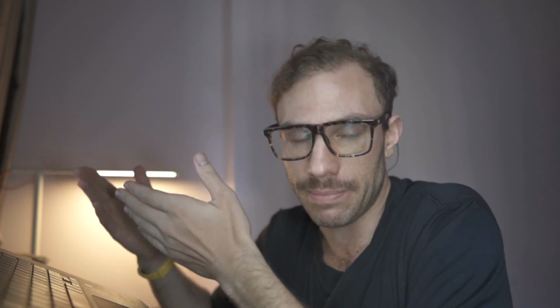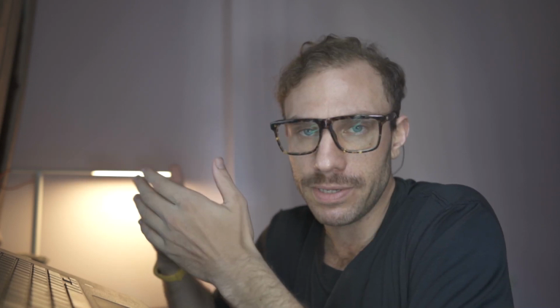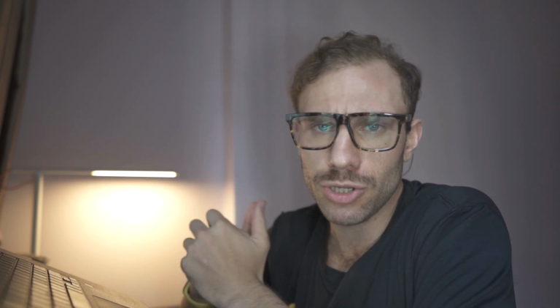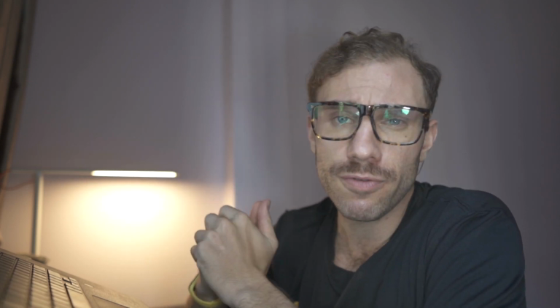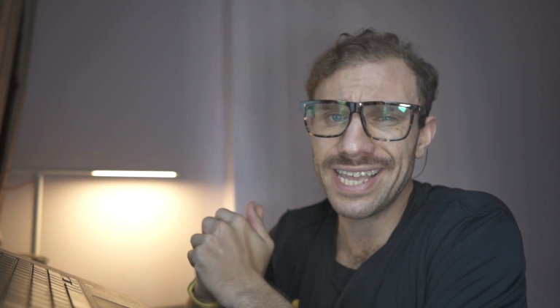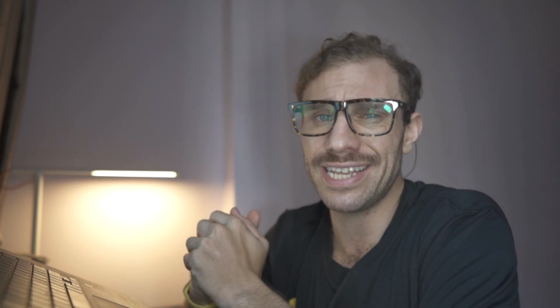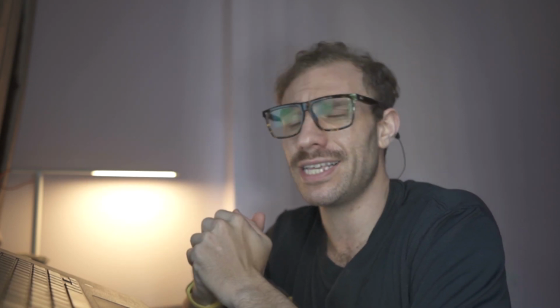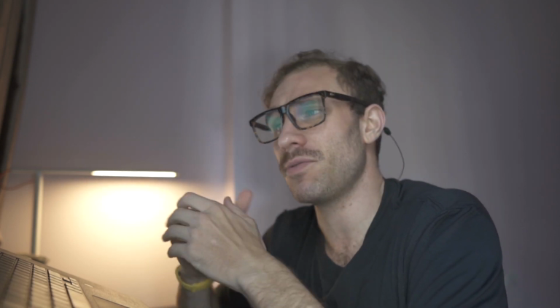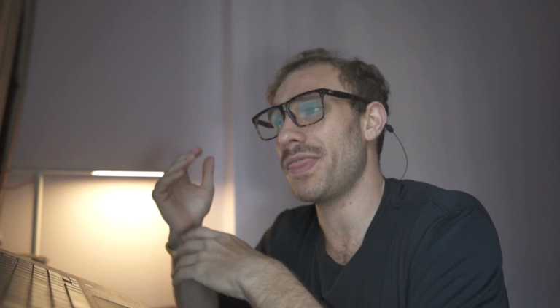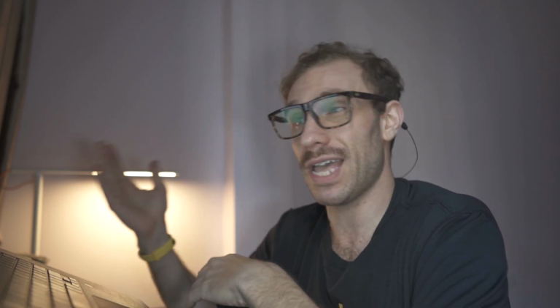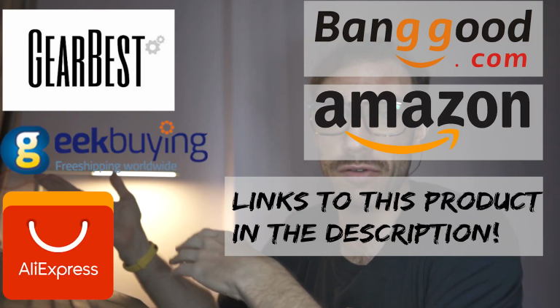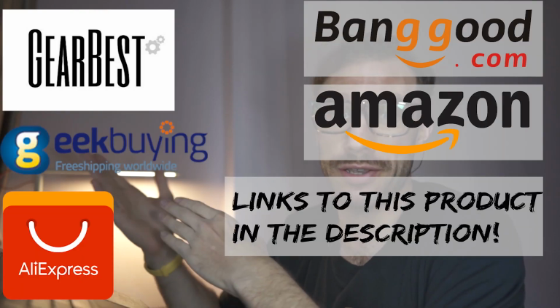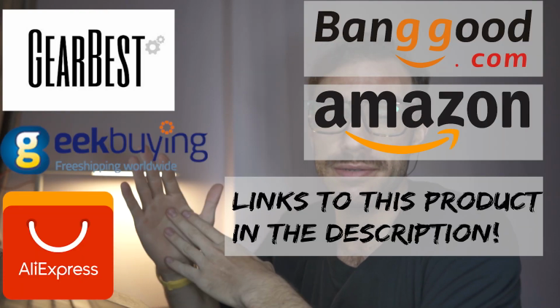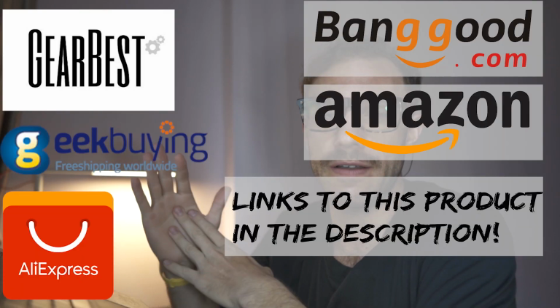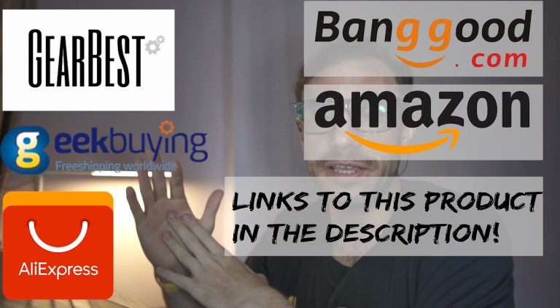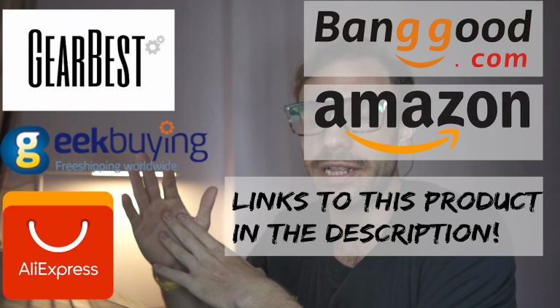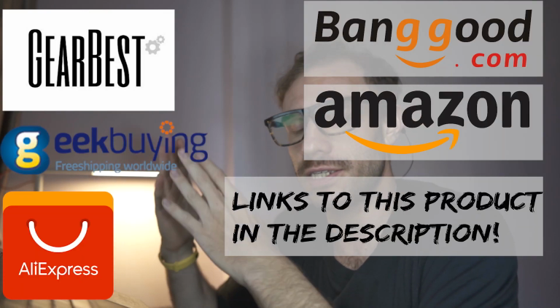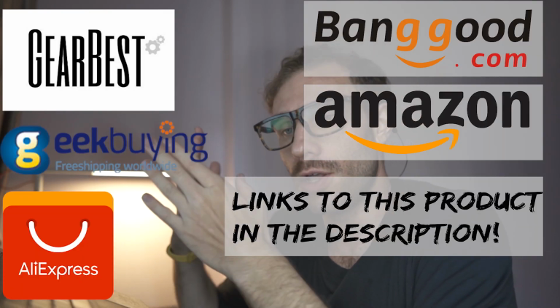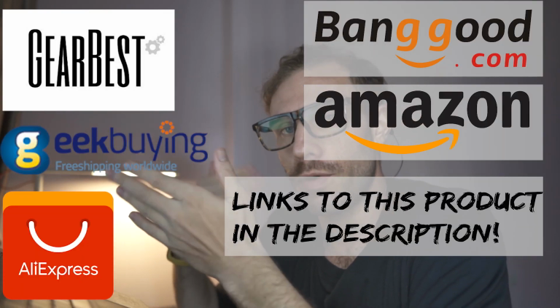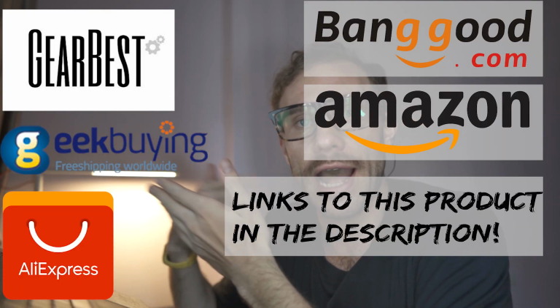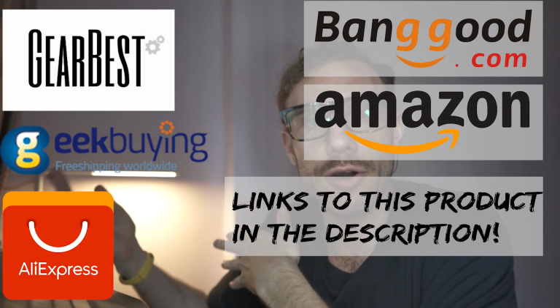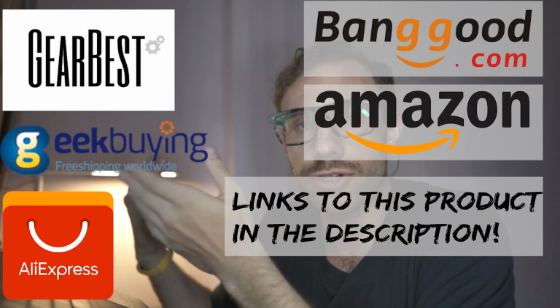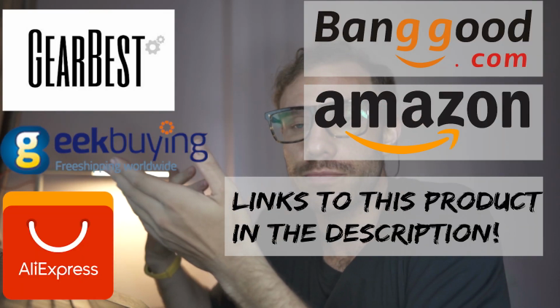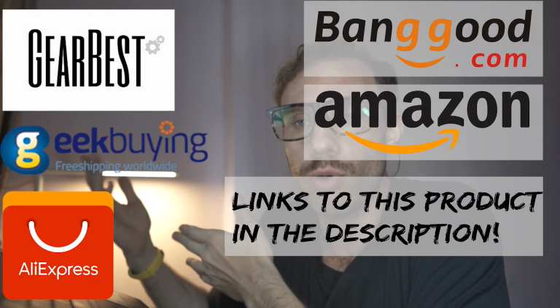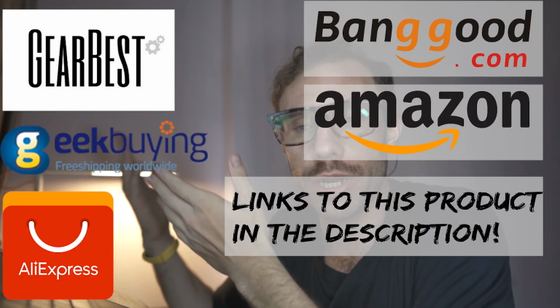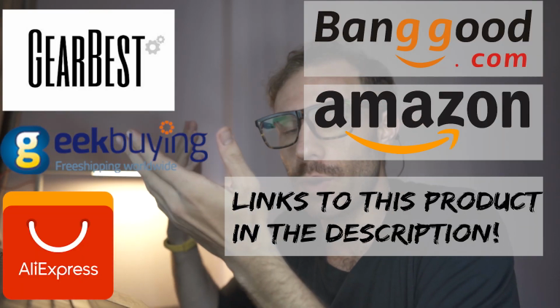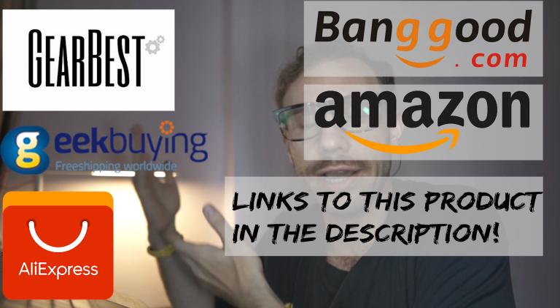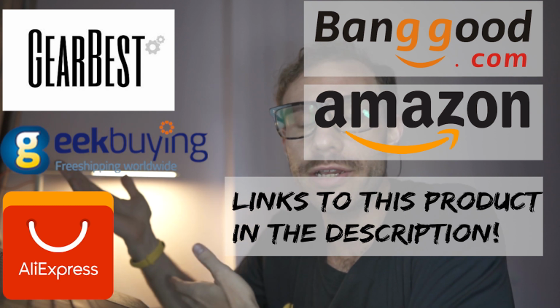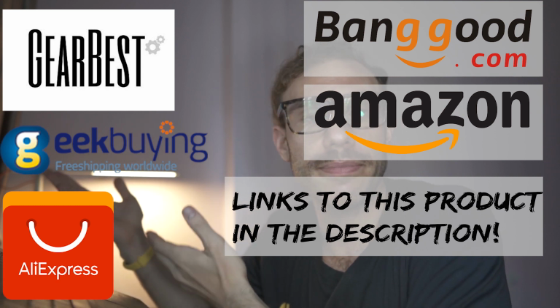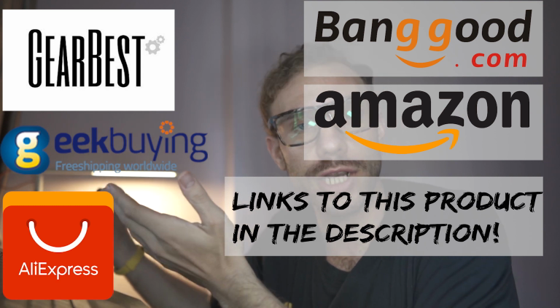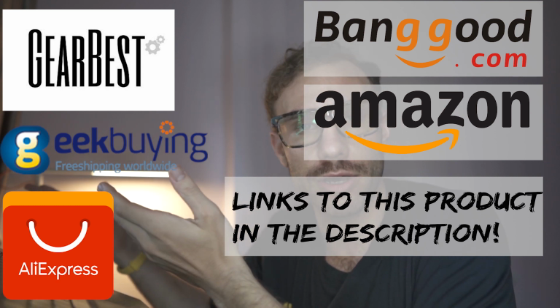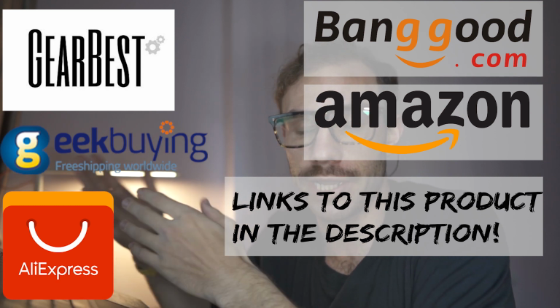My name is Mitchell. Before we get into this, I want to thank everyone that uses my affiliate links. Without your support, I couldn't keep this channel going.